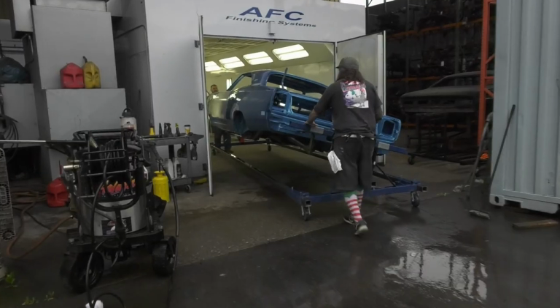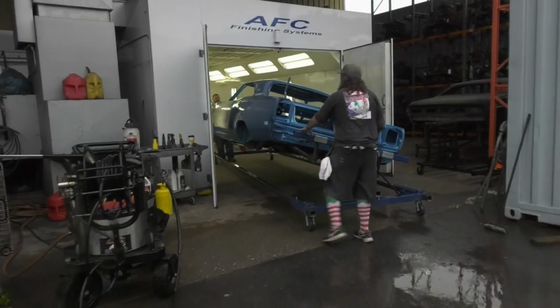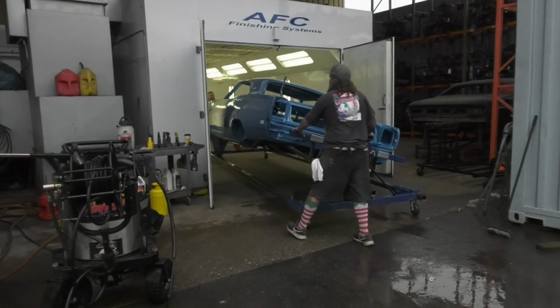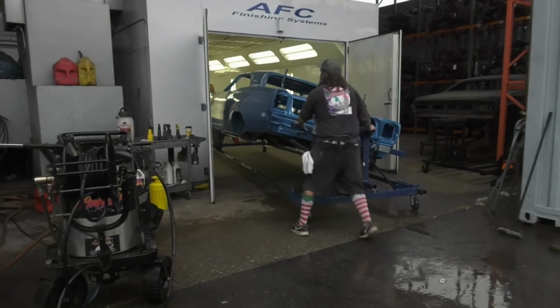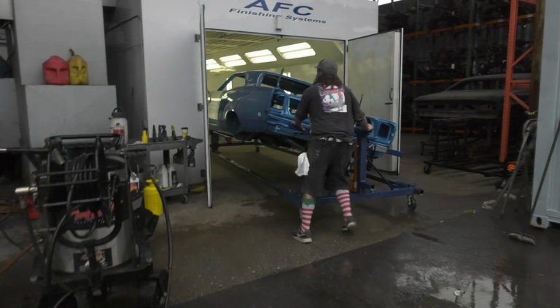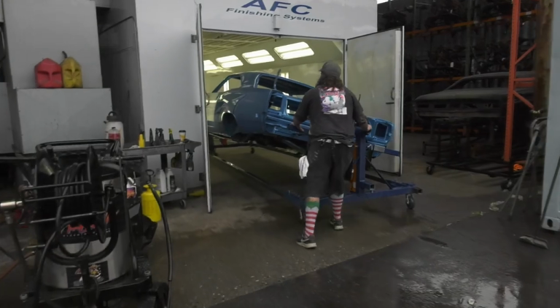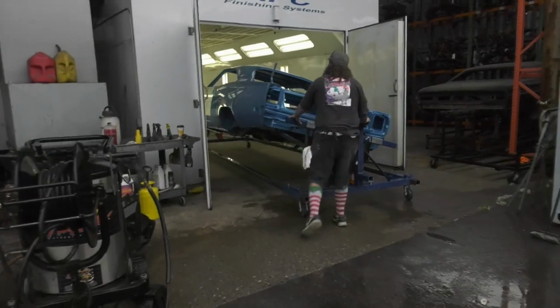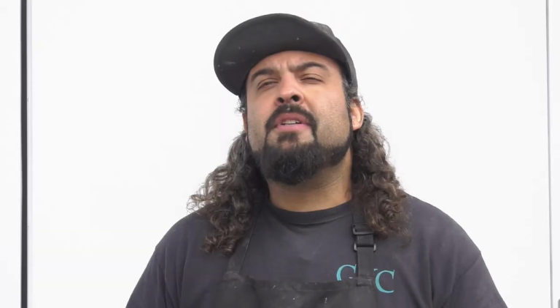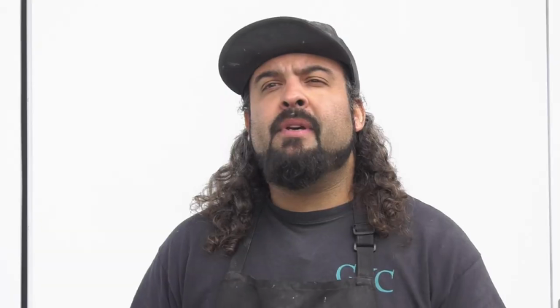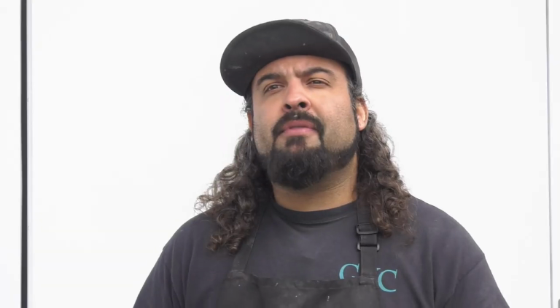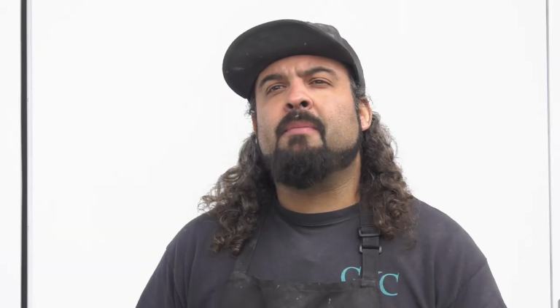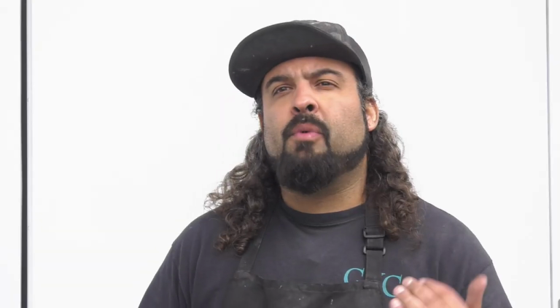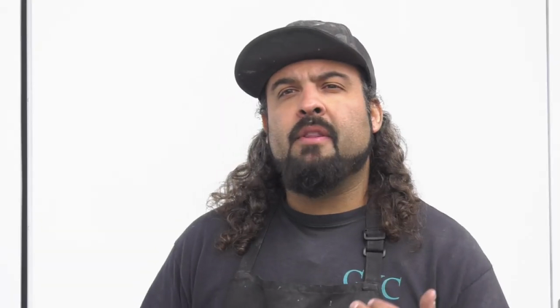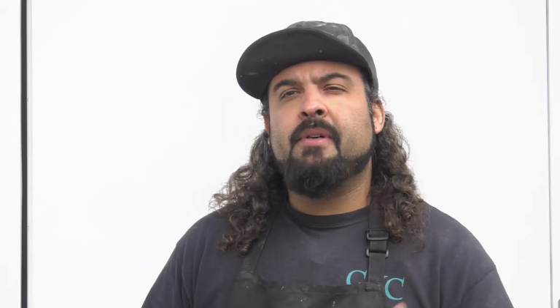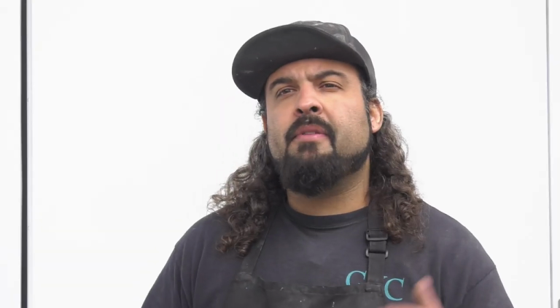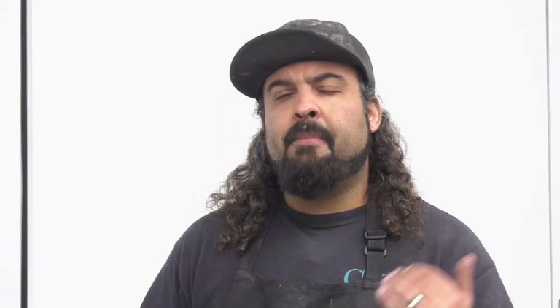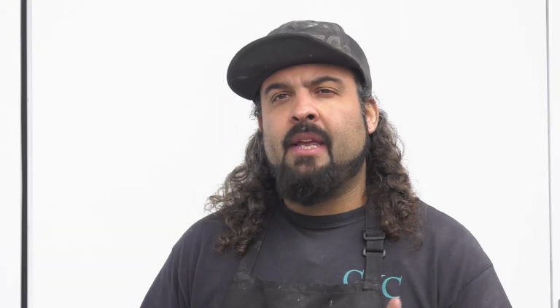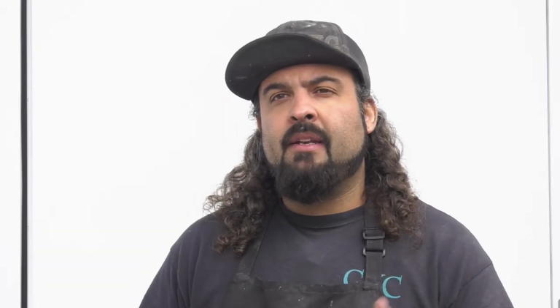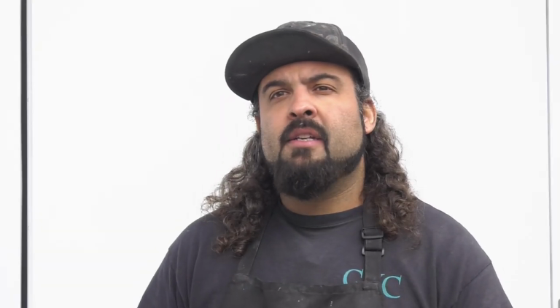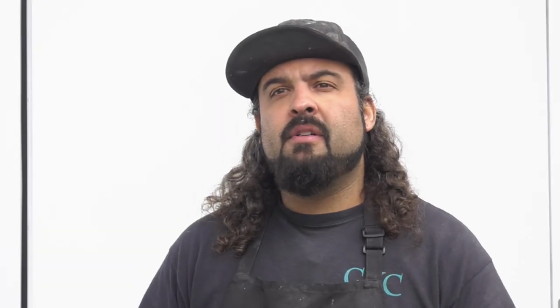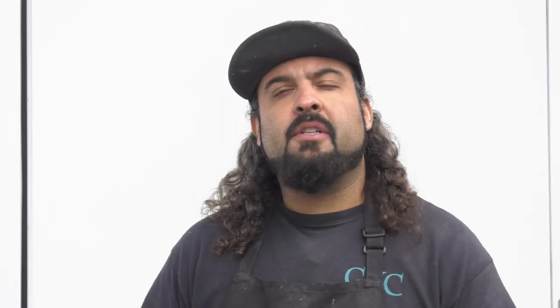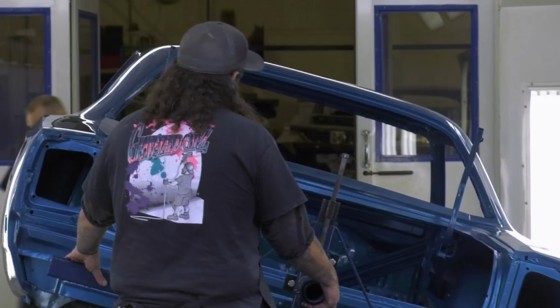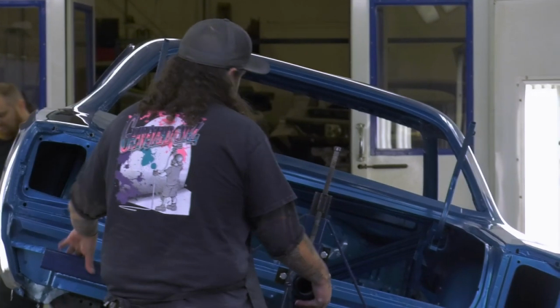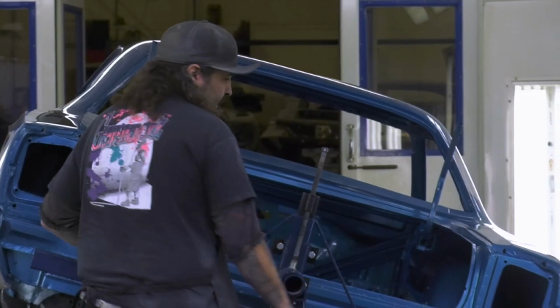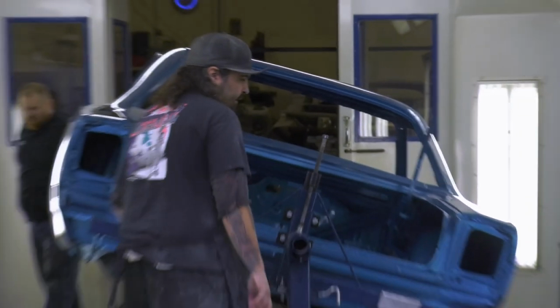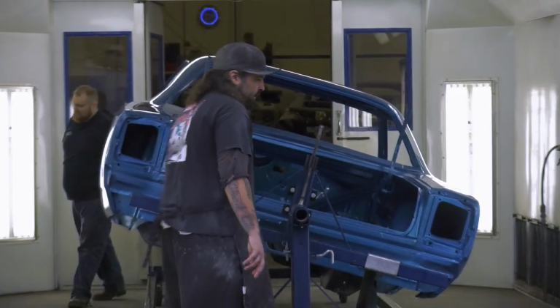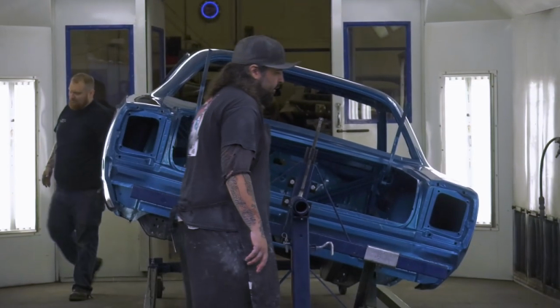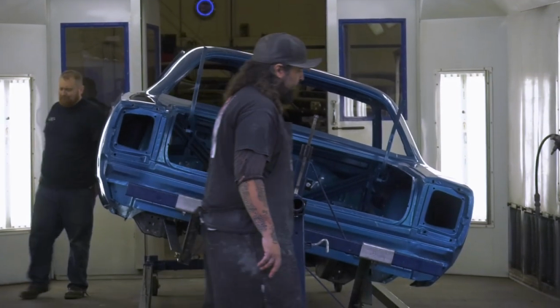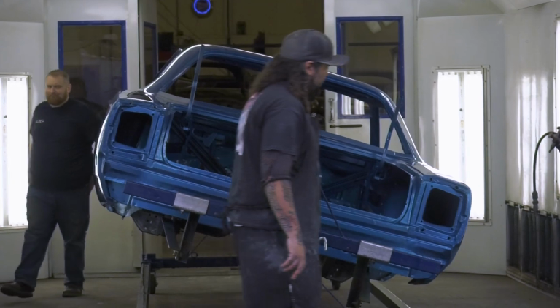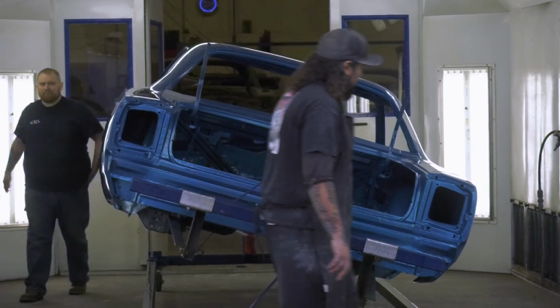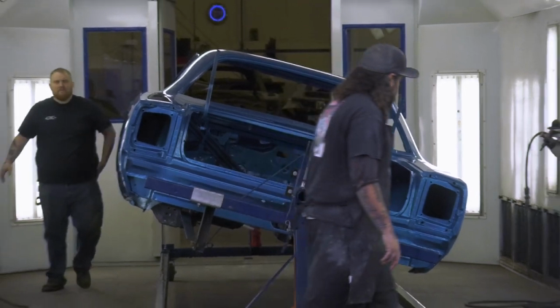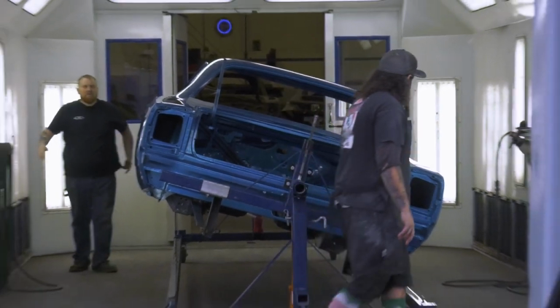Now that the car's all washed up and looks beautiful, I'm going to roll it in the booth and bake it. As soon as it's dry, I'll mask it up and we'll be ready for final paint.